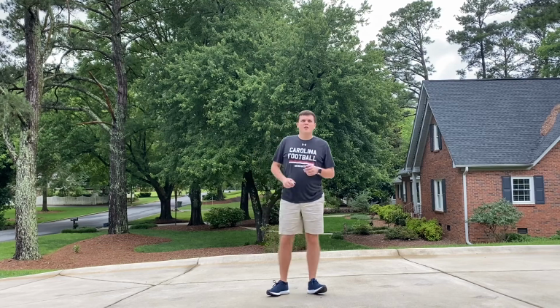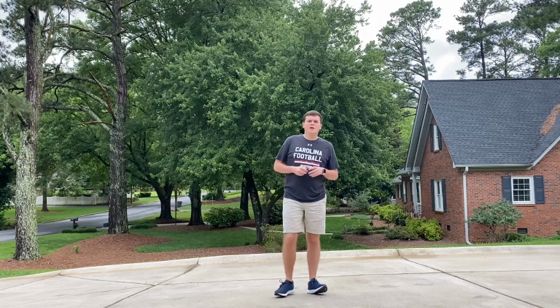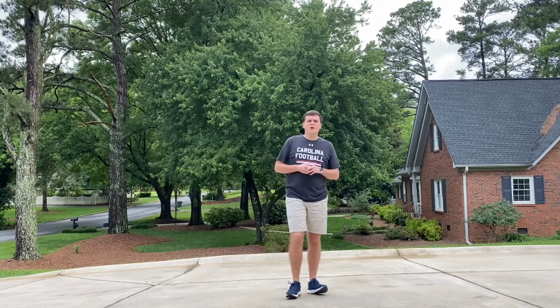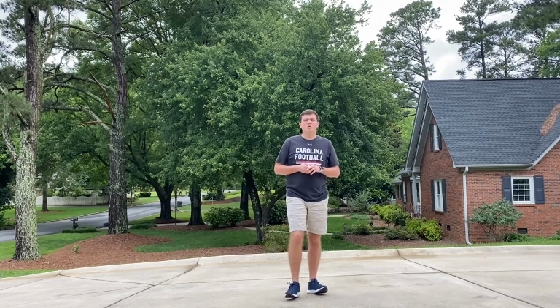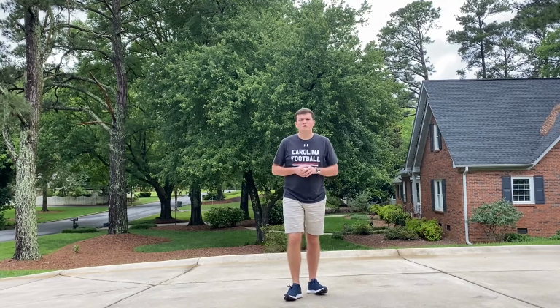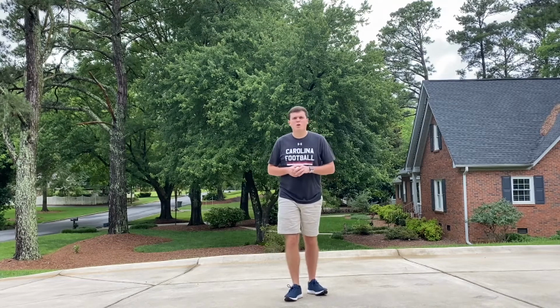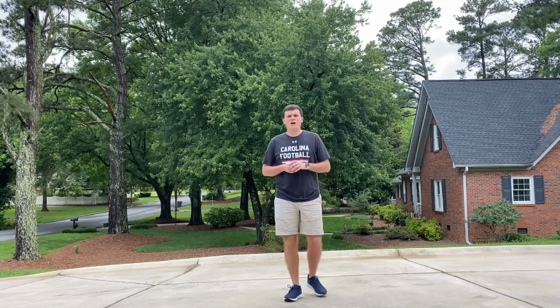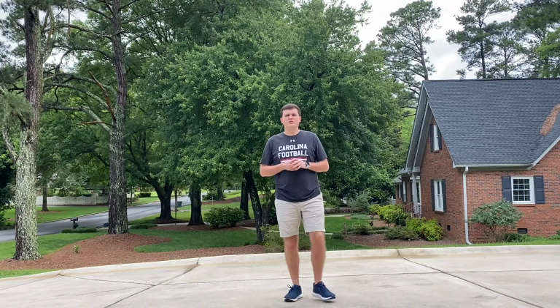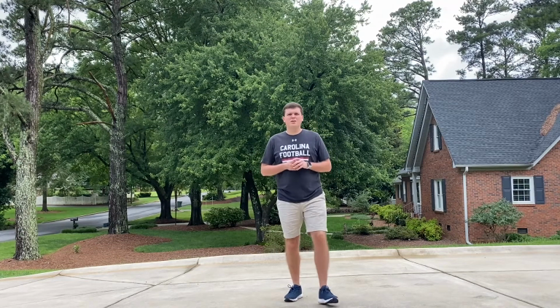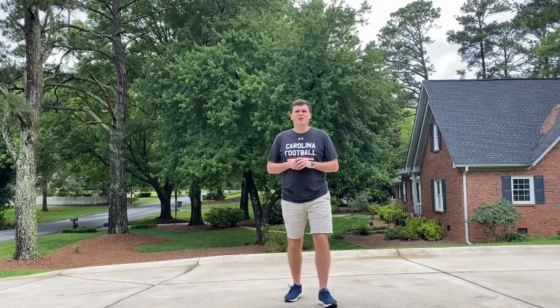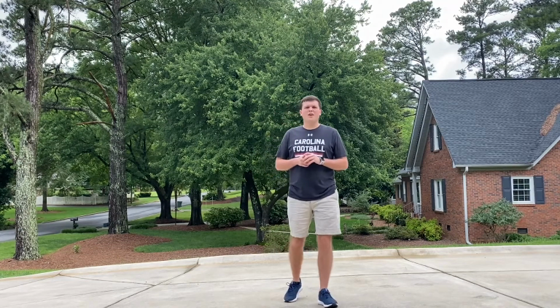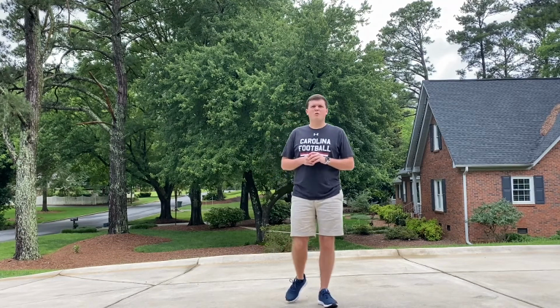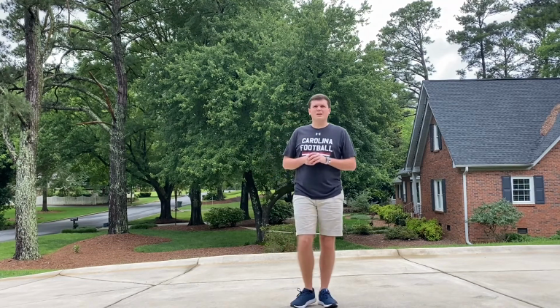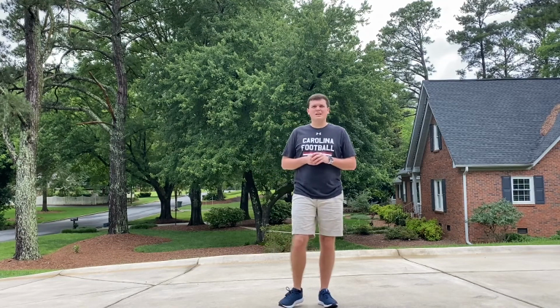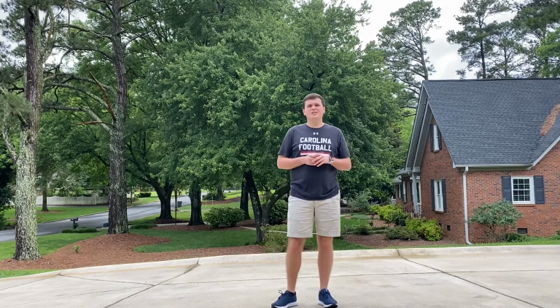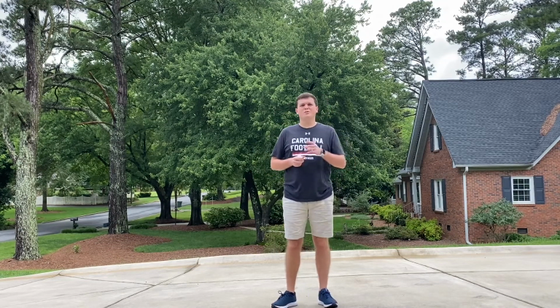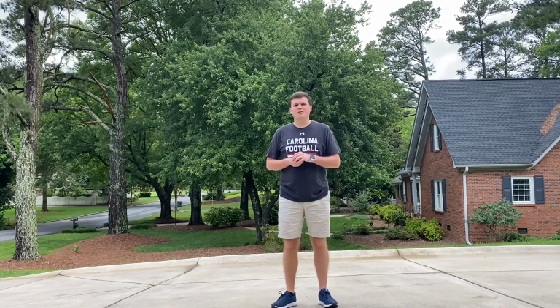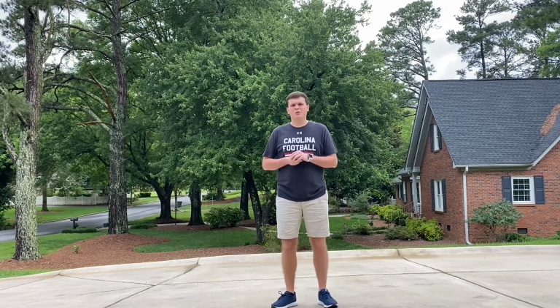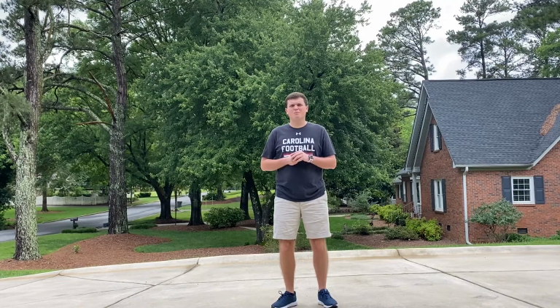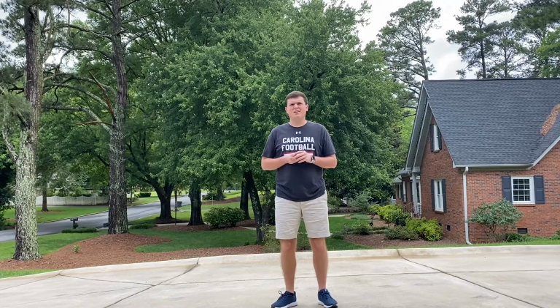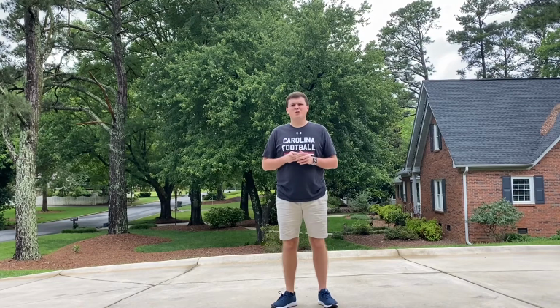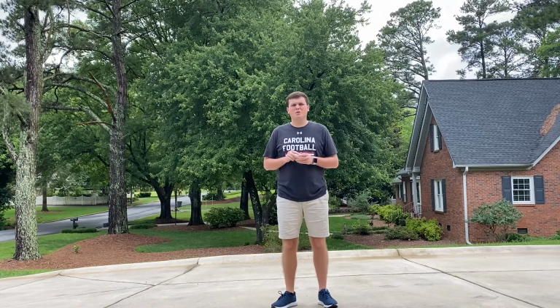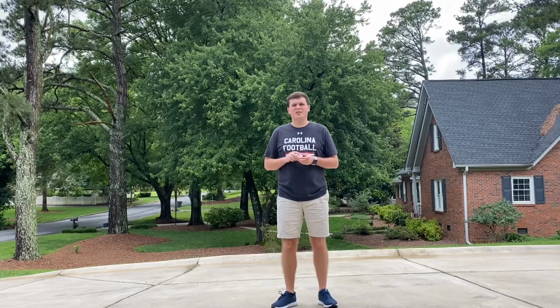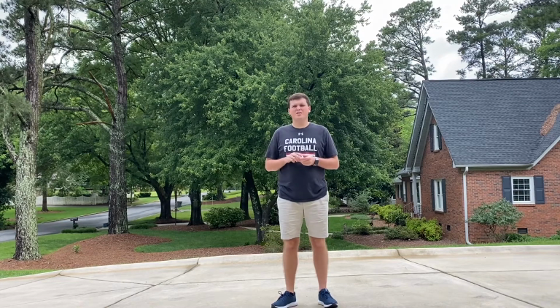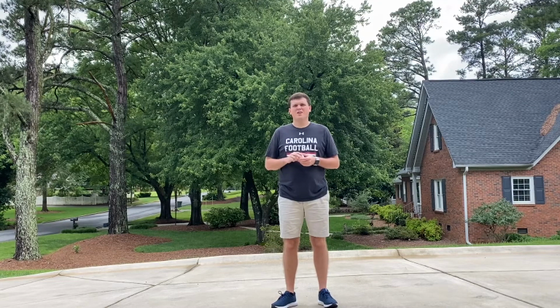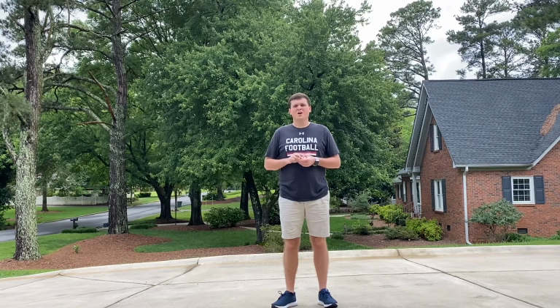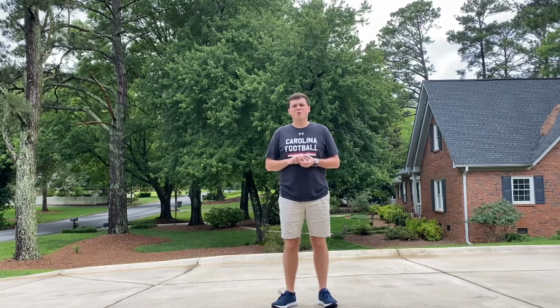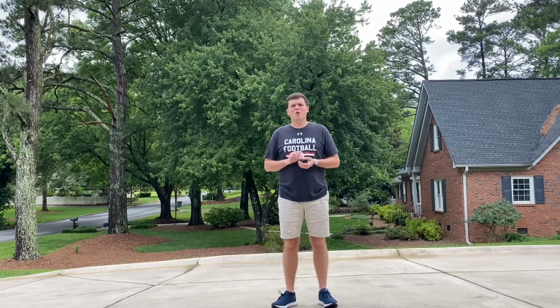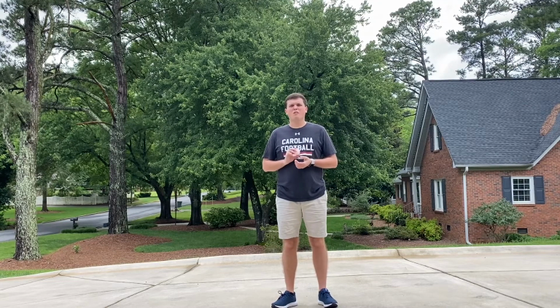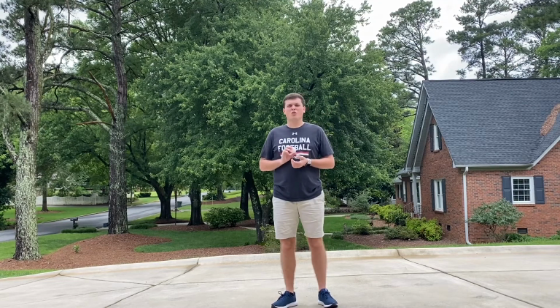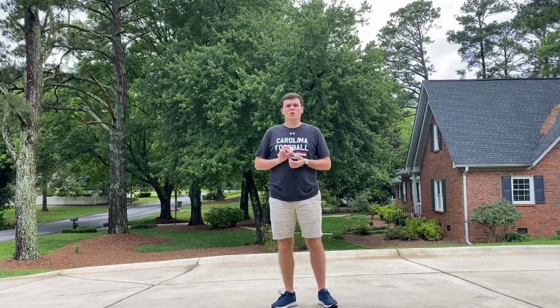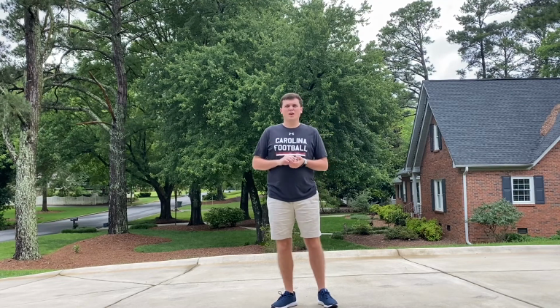Hey everybody, welcome to our last week of at-home PE. It is Mr. Beard back here with you again. I hope you're all having a great week.